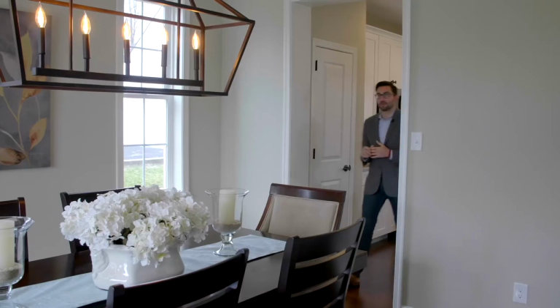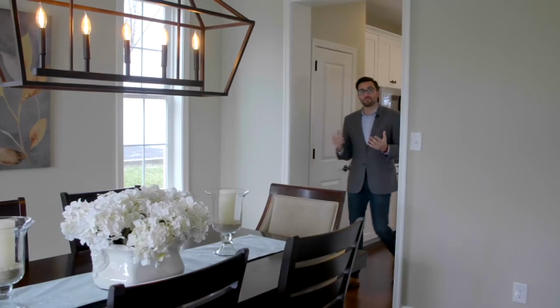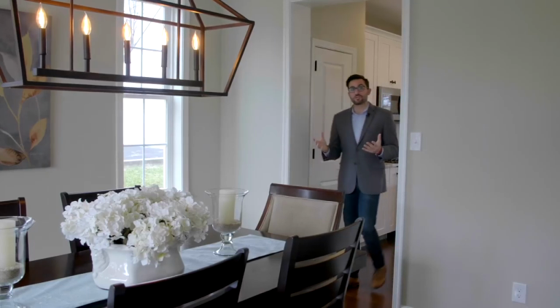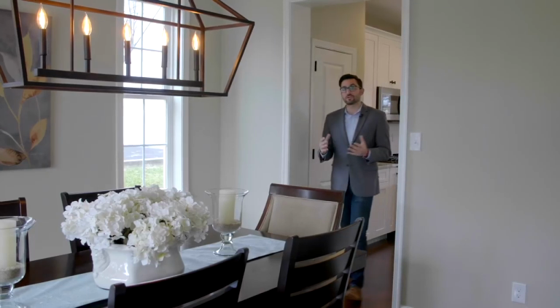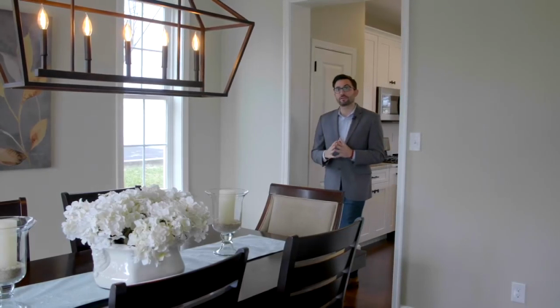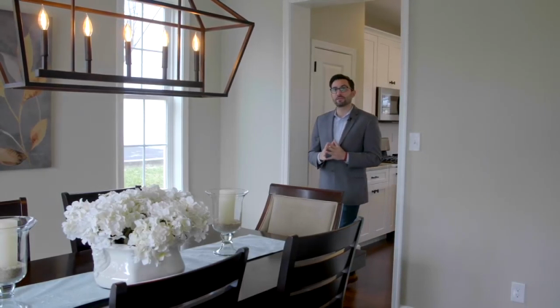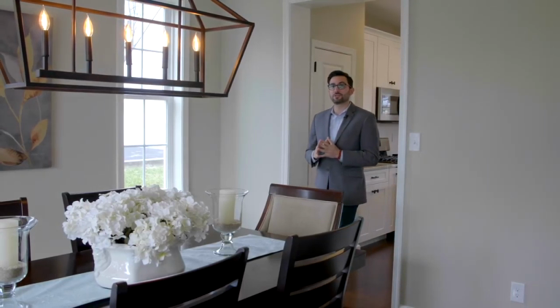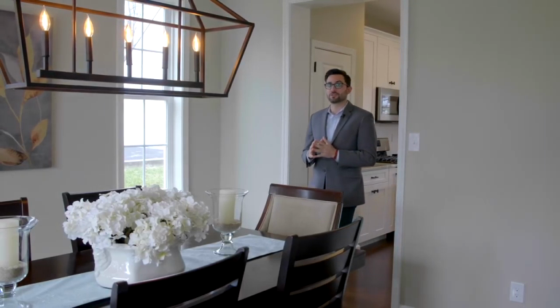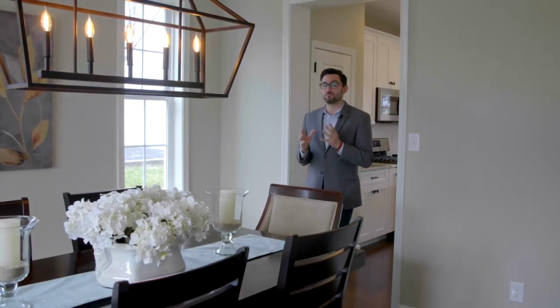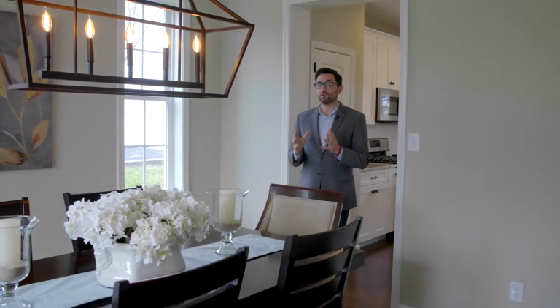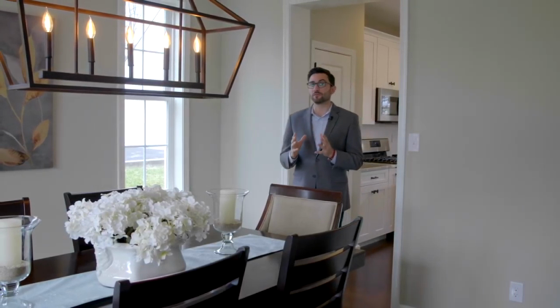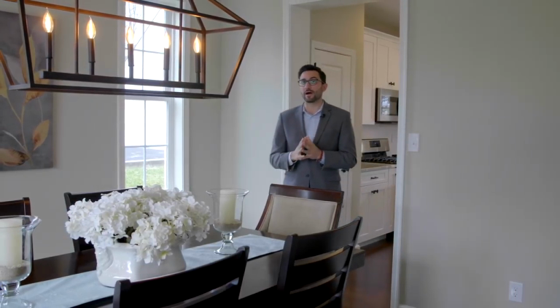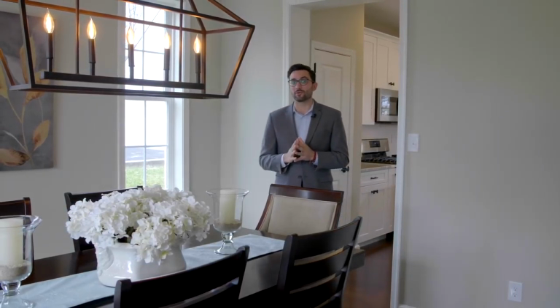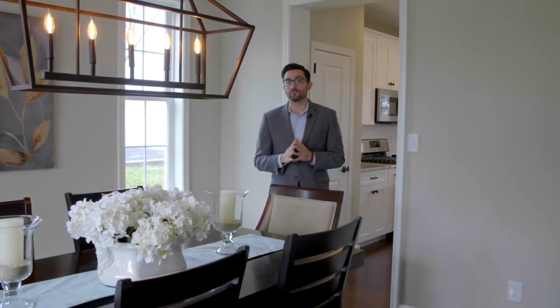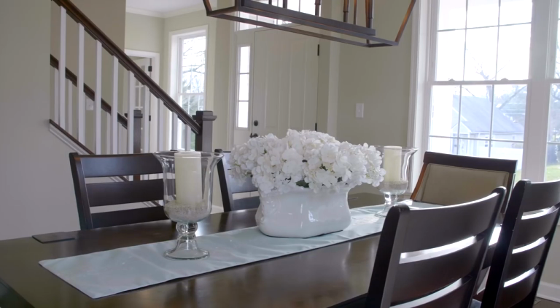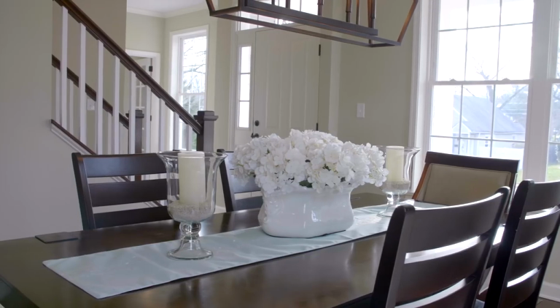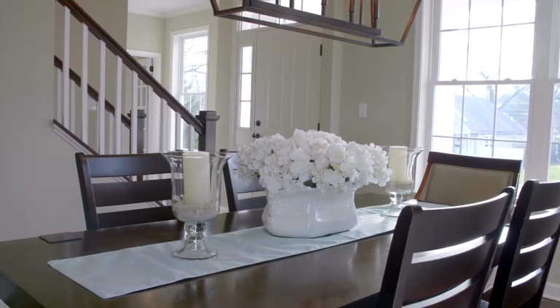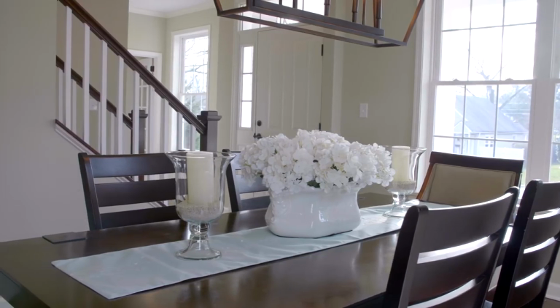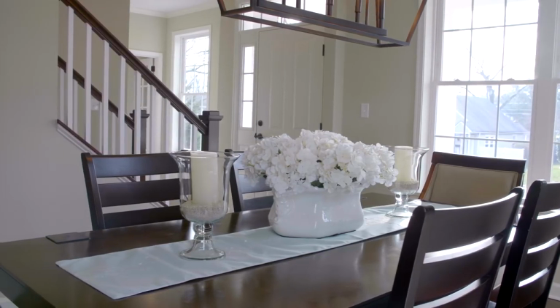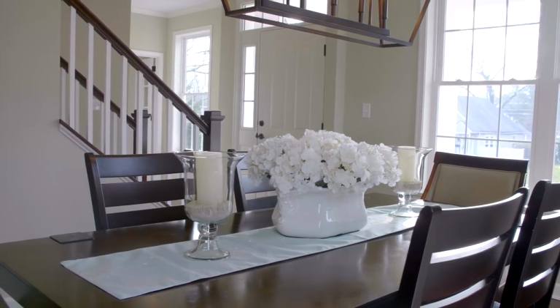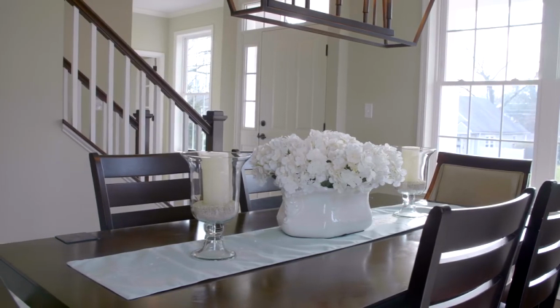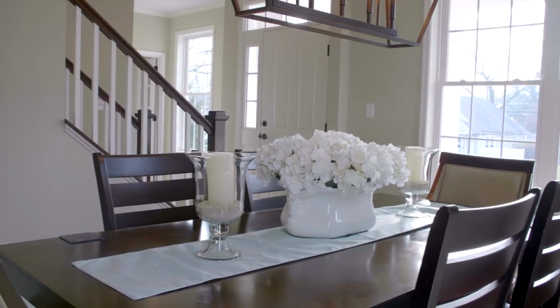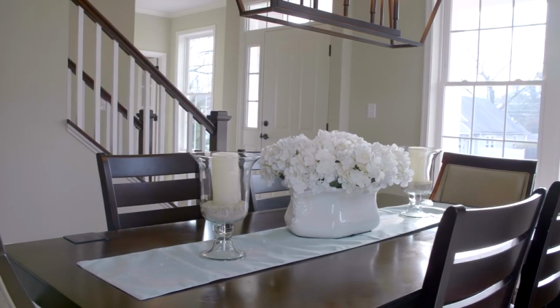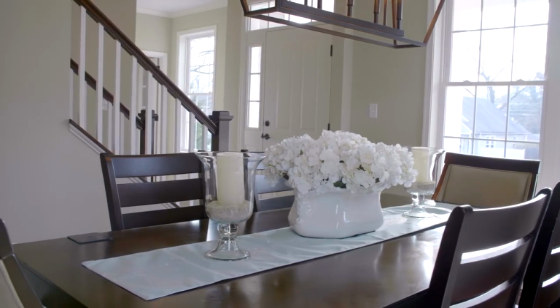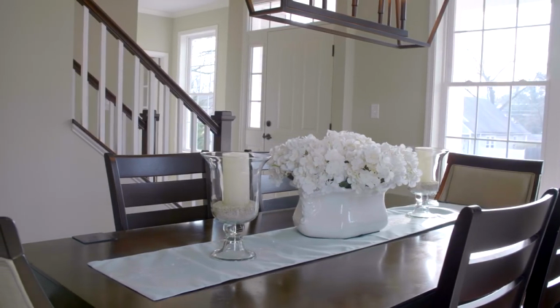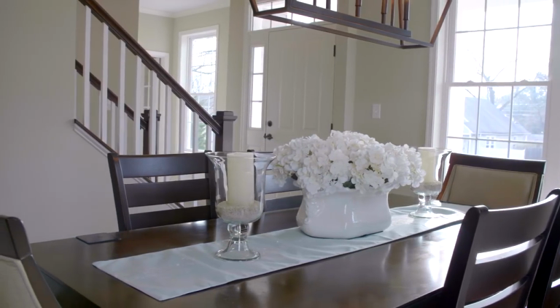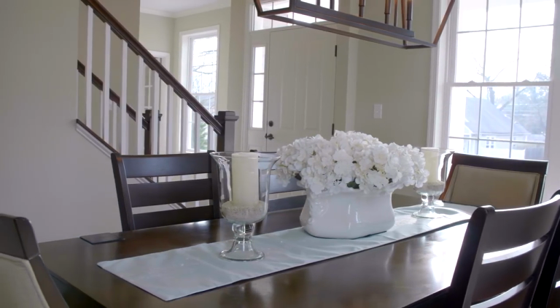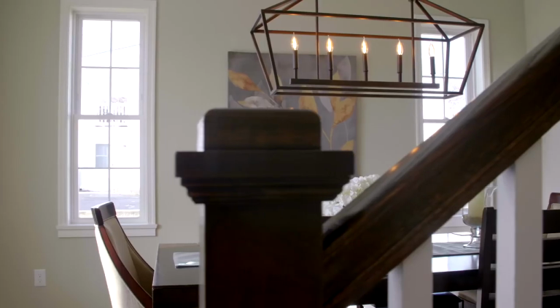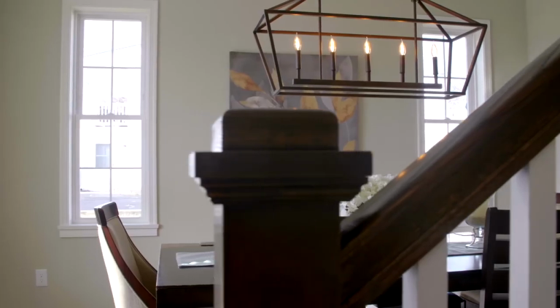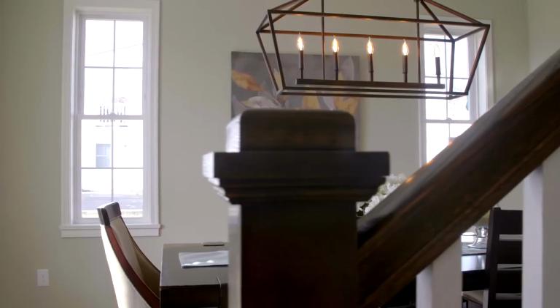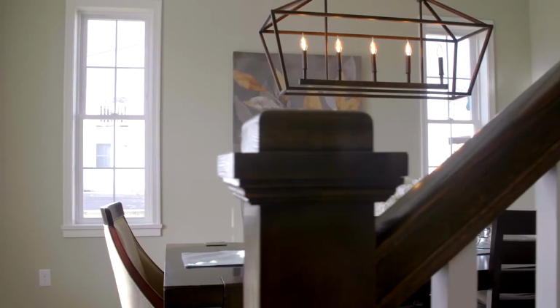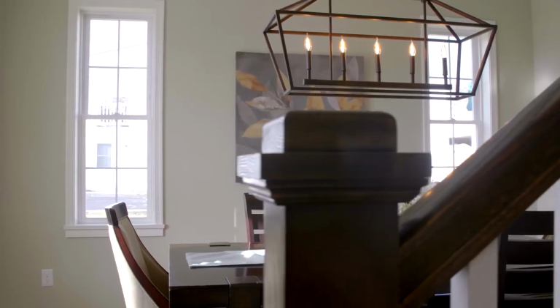Just off the kitchen is this beautiful dining room, complete with crown molding, large windows, and this gorgeous chandelier.